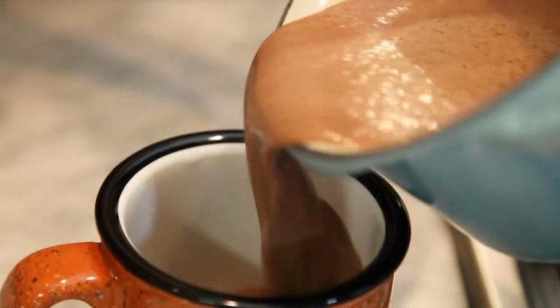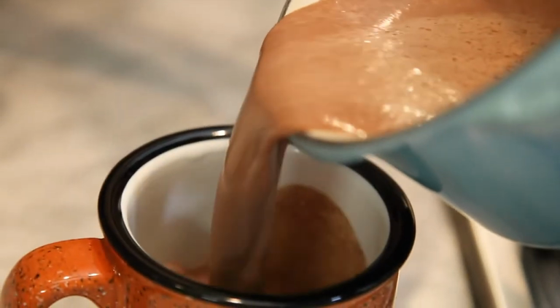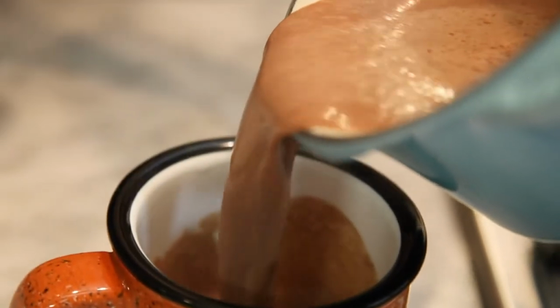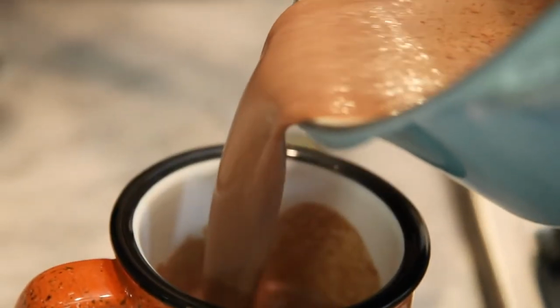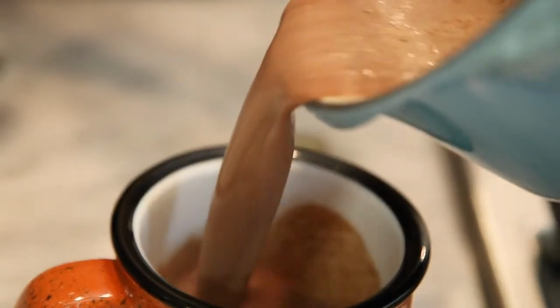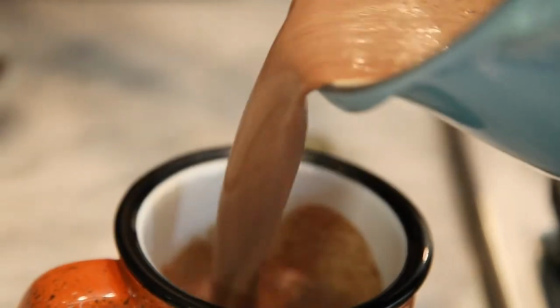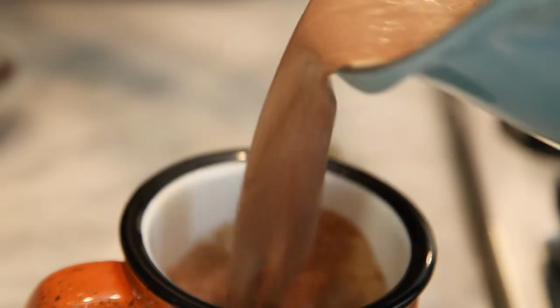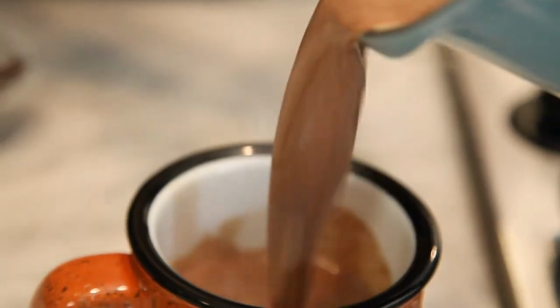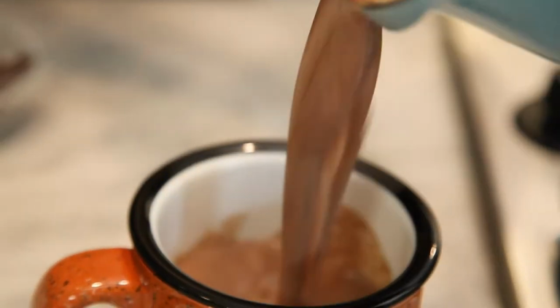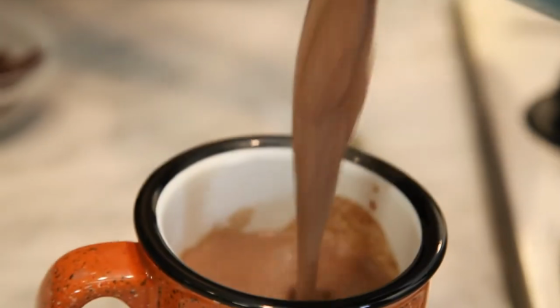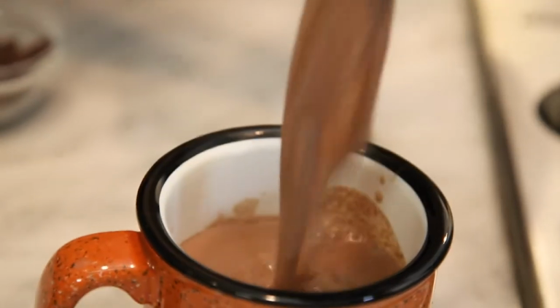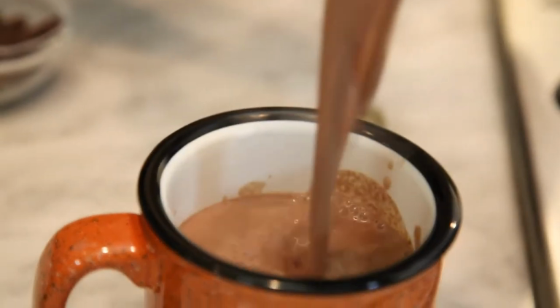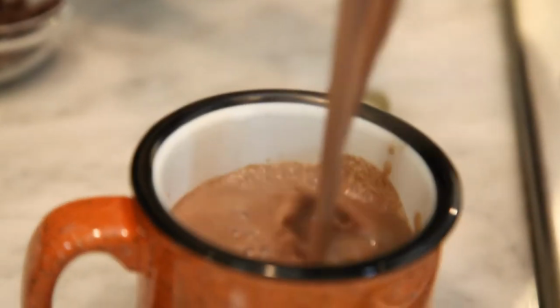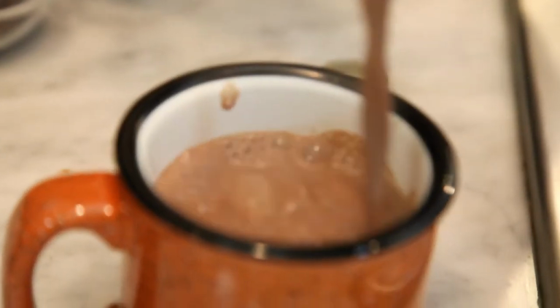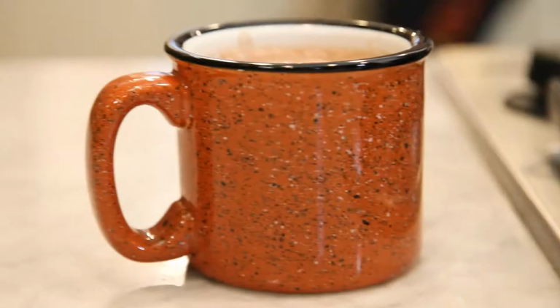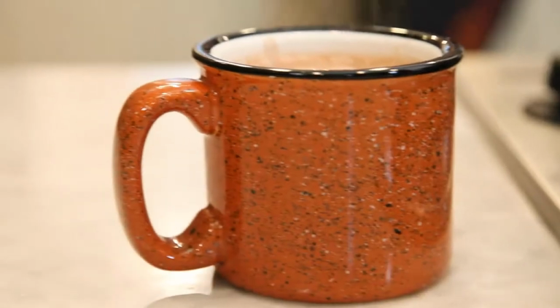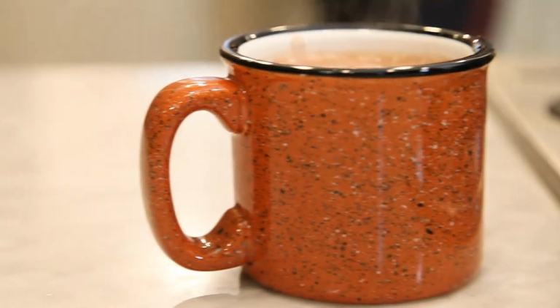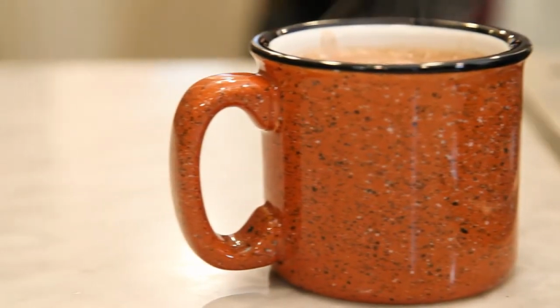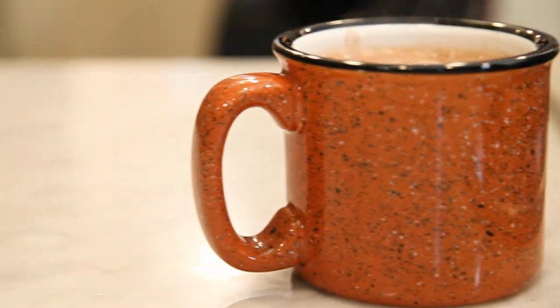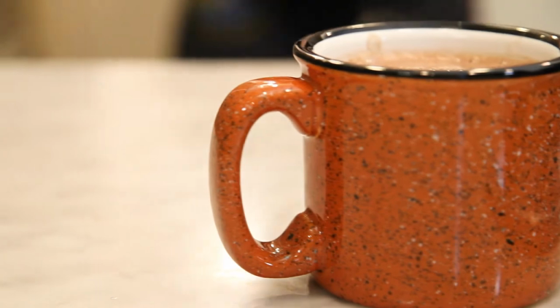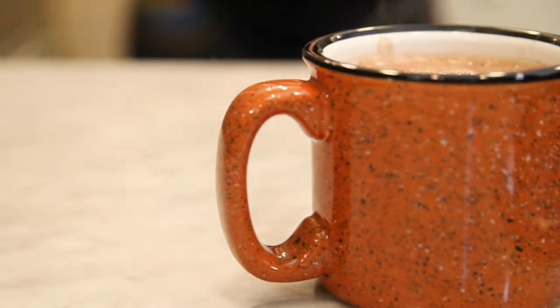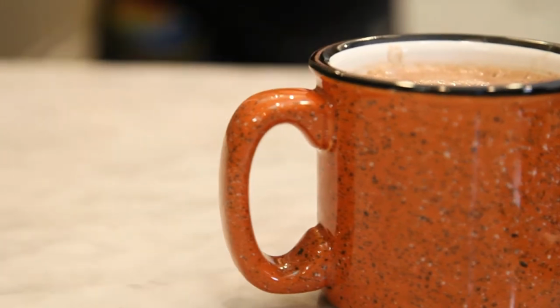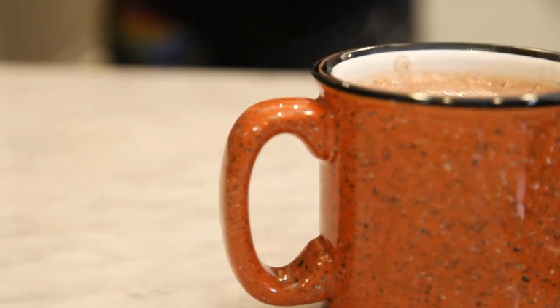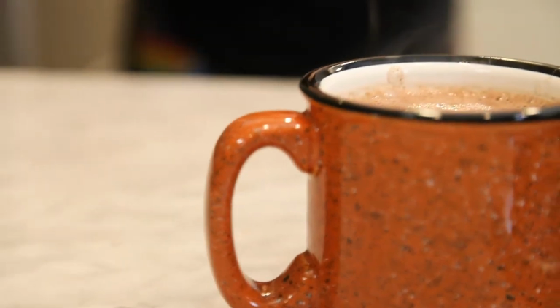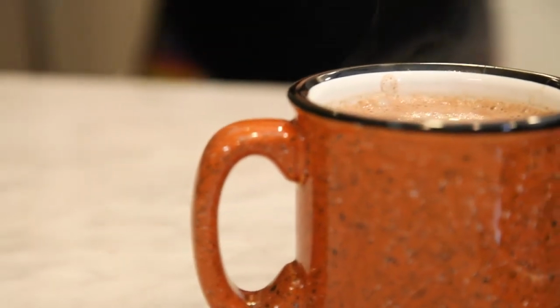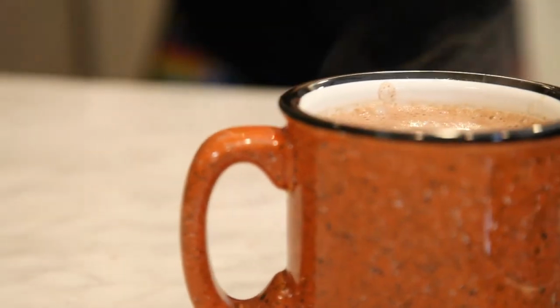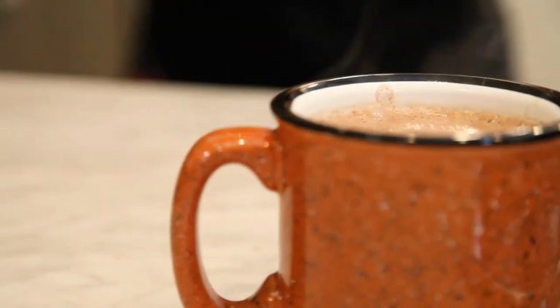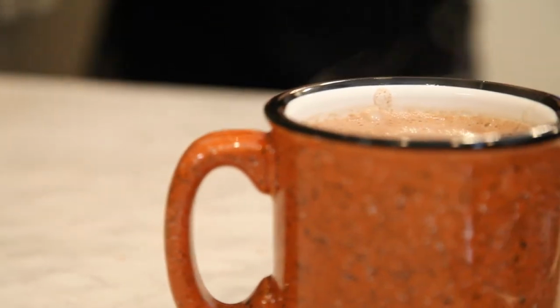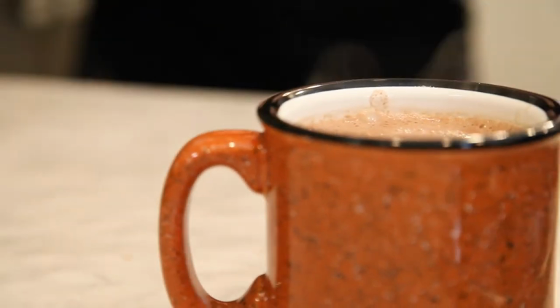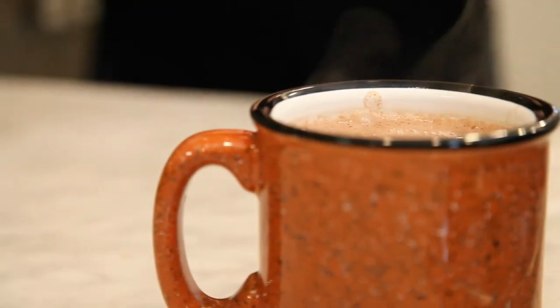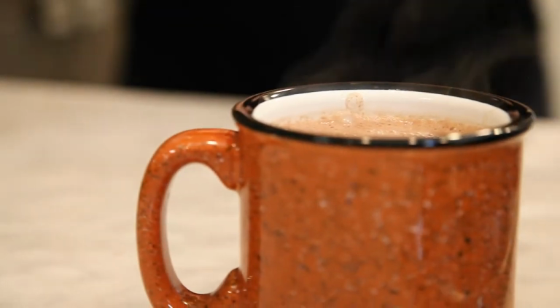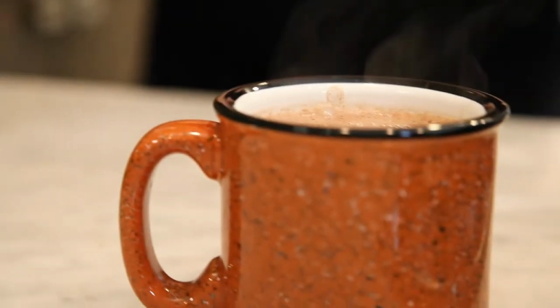So there you go — red wine hot chocolate, the winter drink you didn't know you needed, but do.